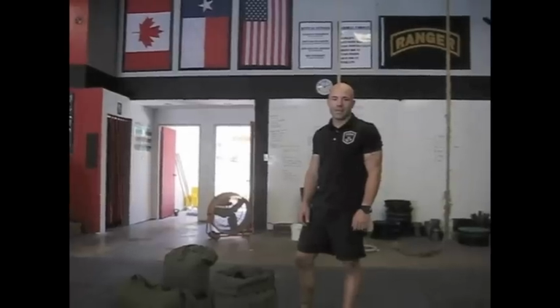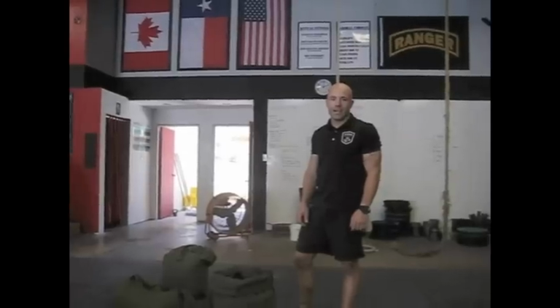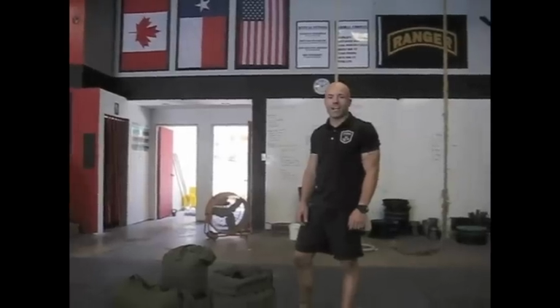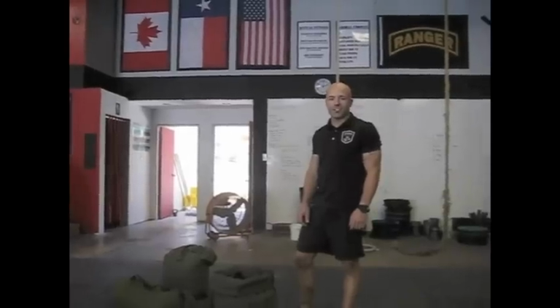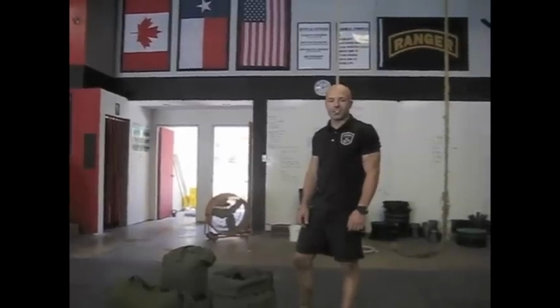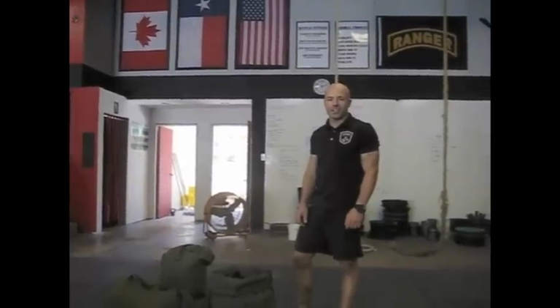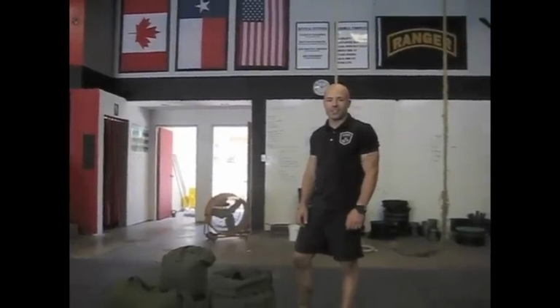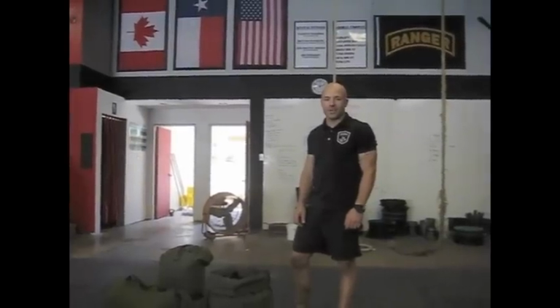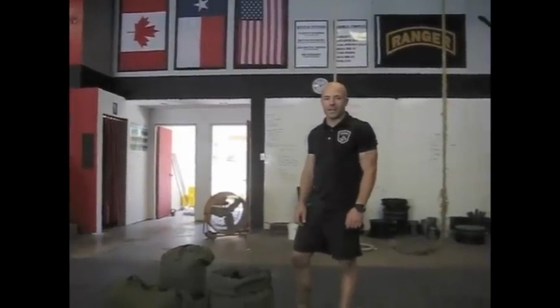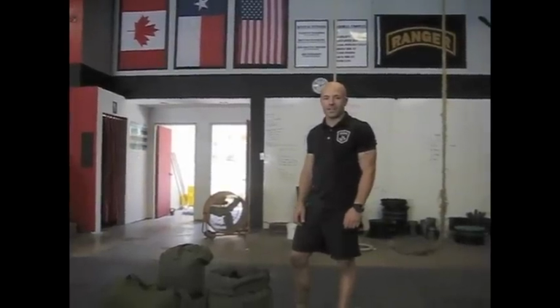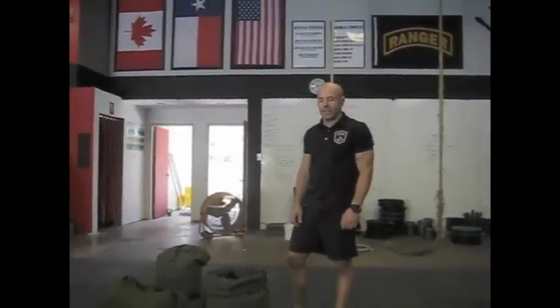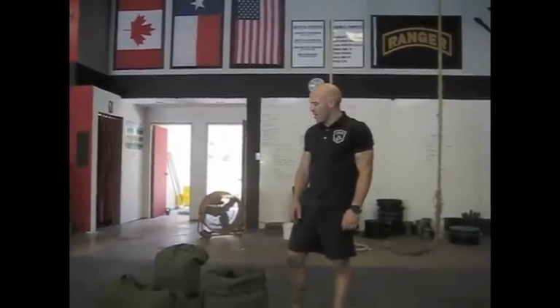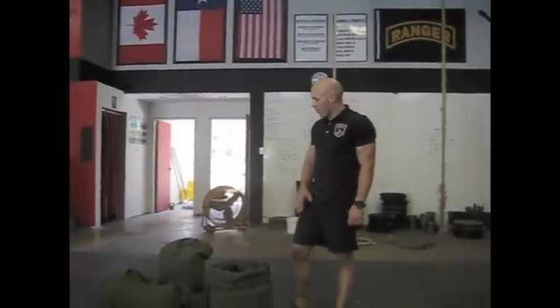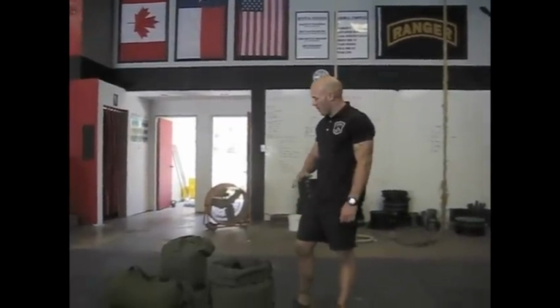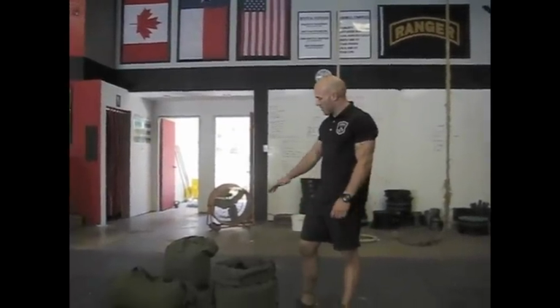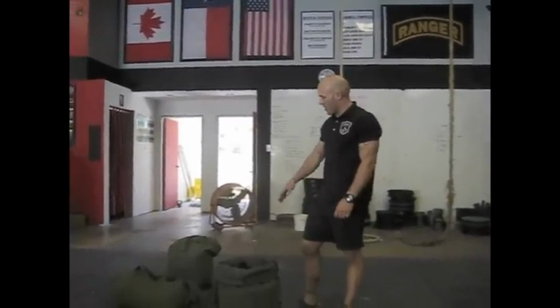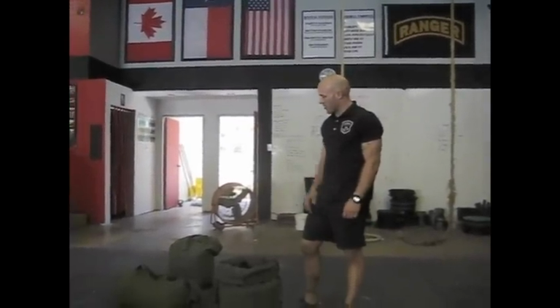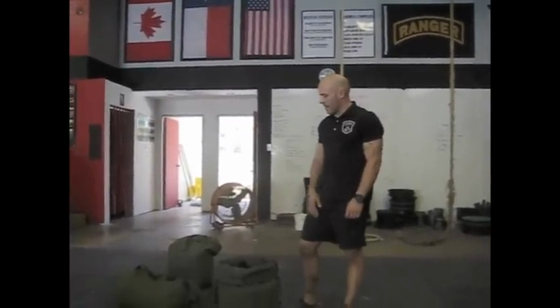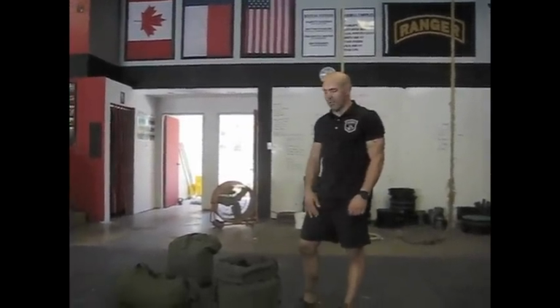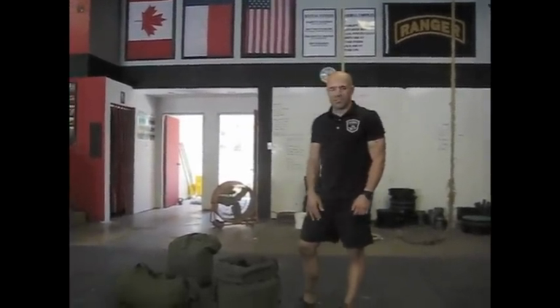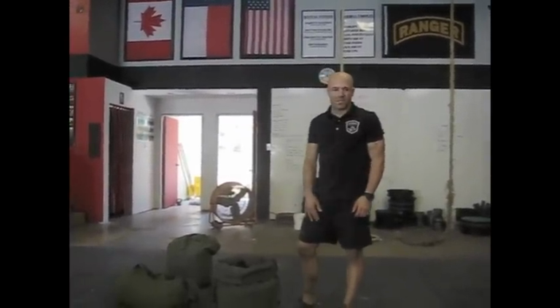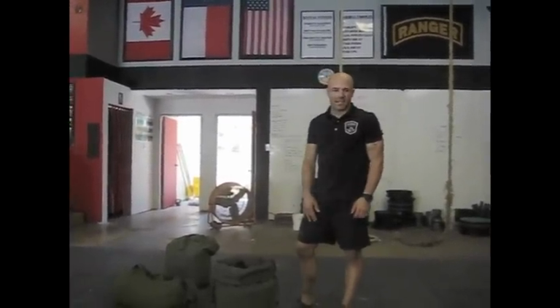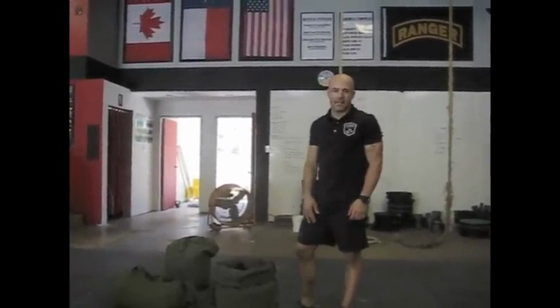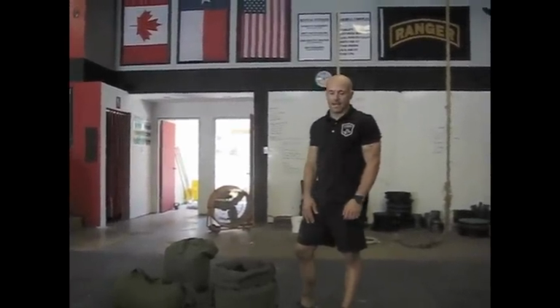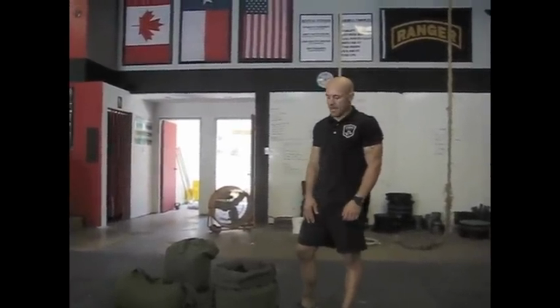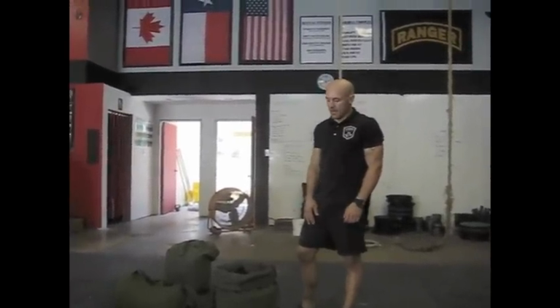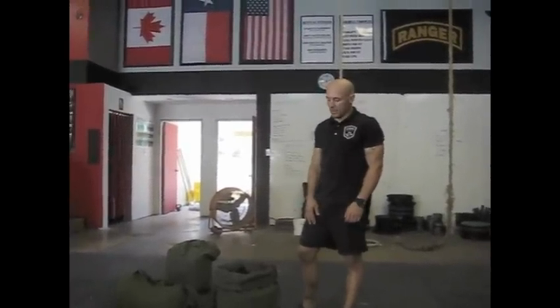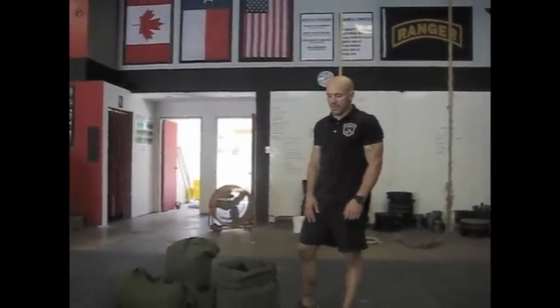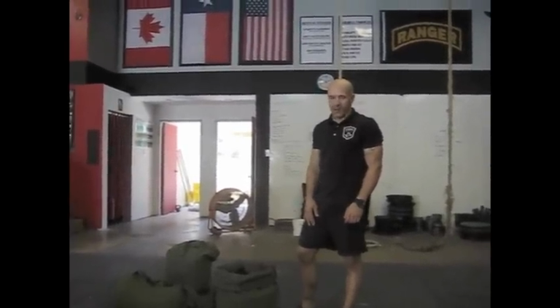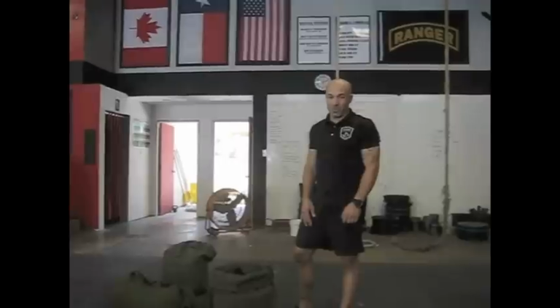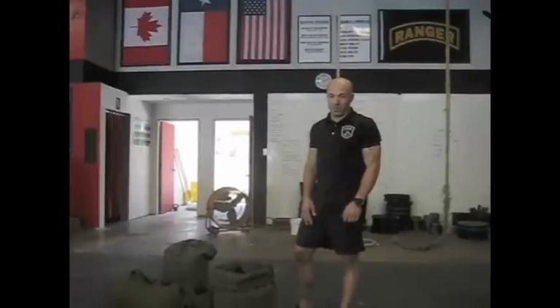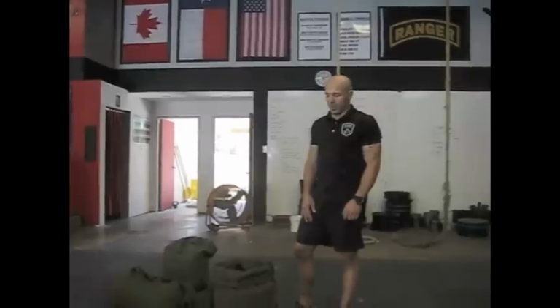Hey guys, Jake Saenz here at Atomic Athlete. One of the best training tools we have in our gym is a sandbag. We're going to talk about how to build one.